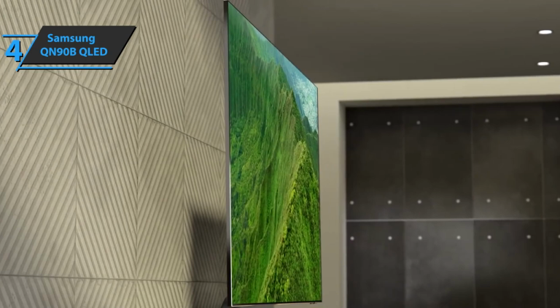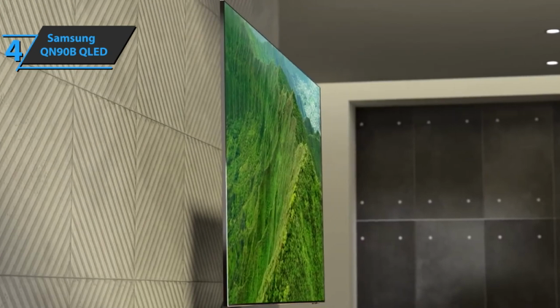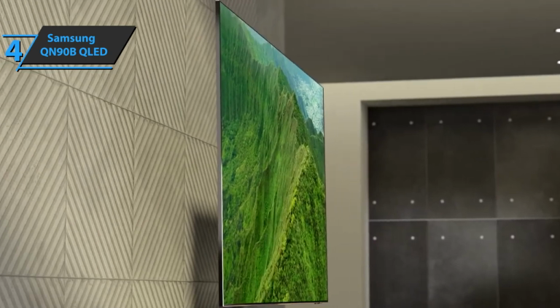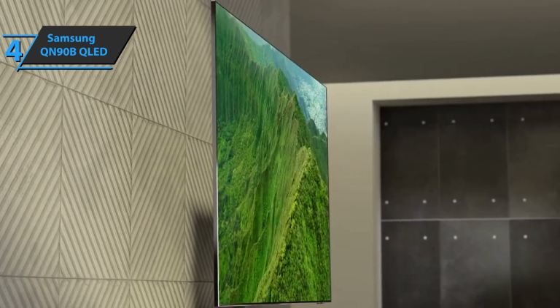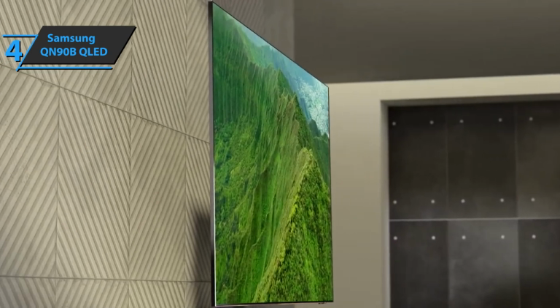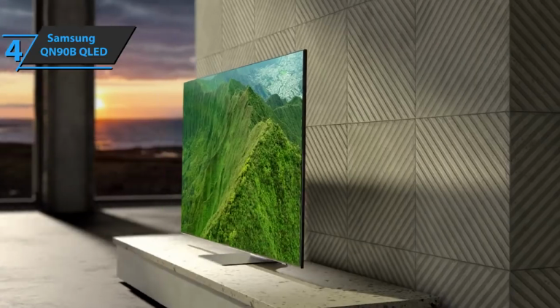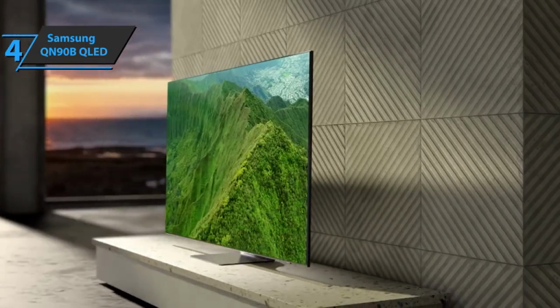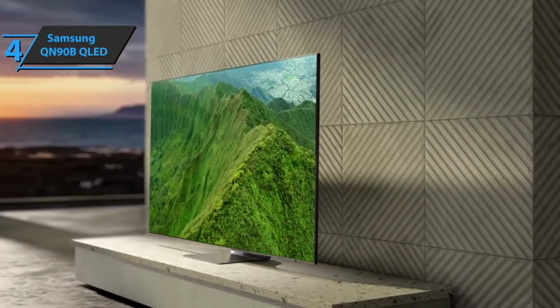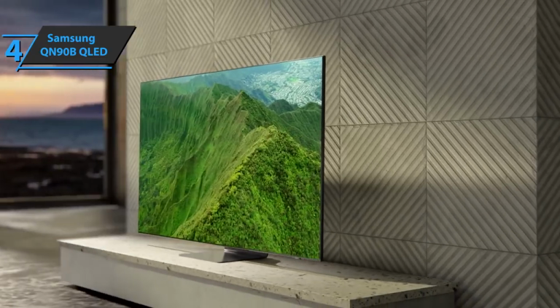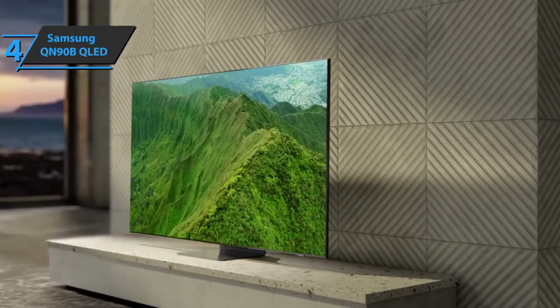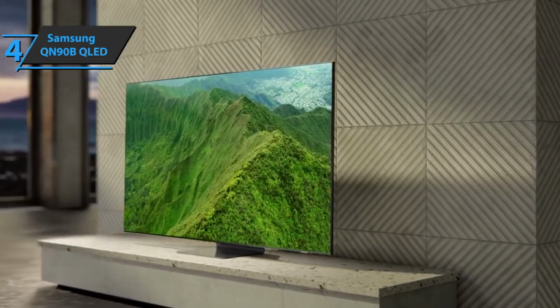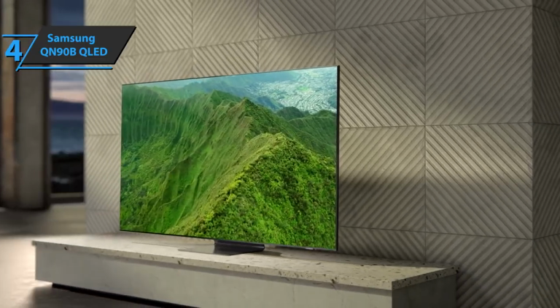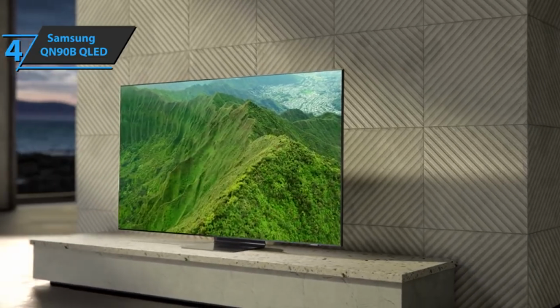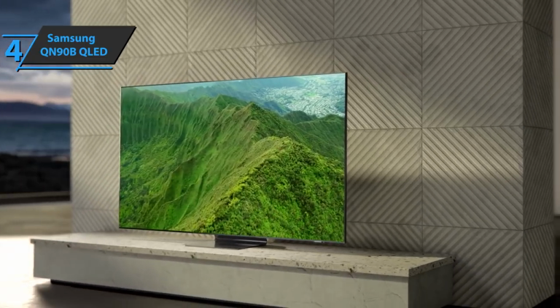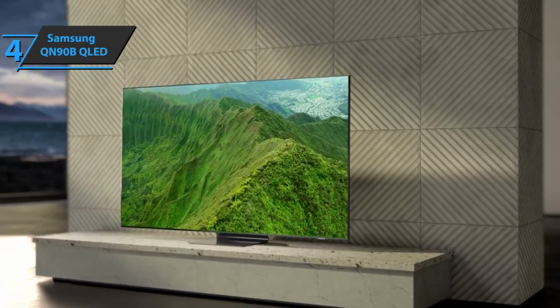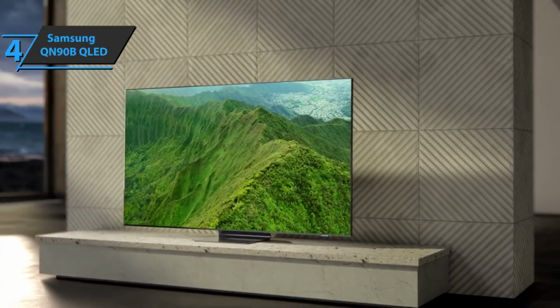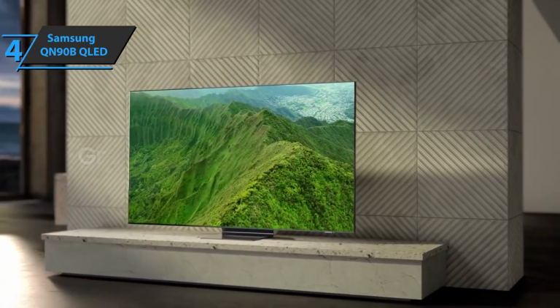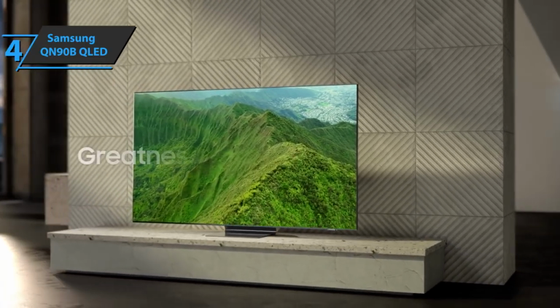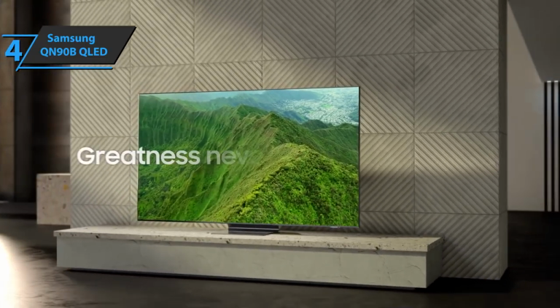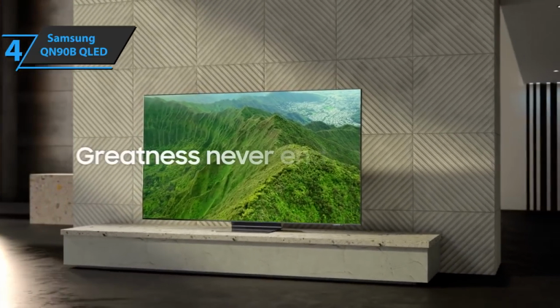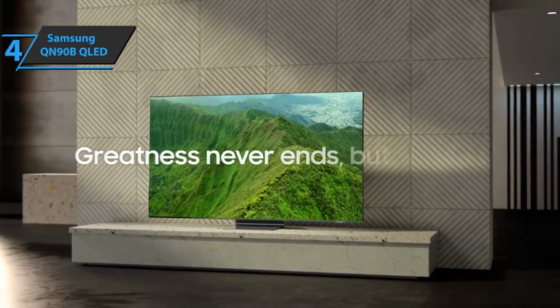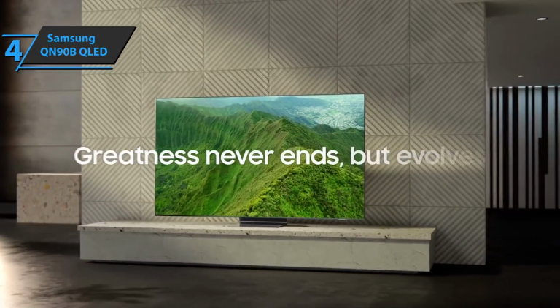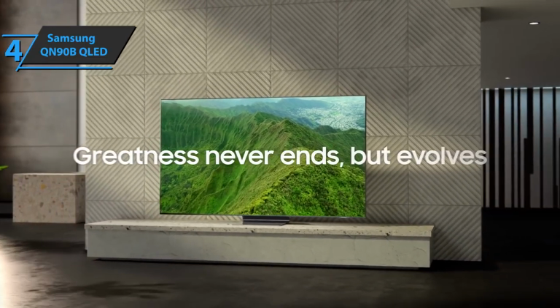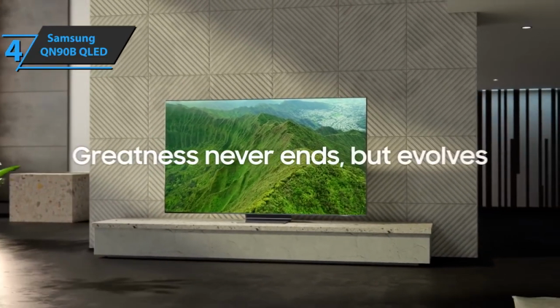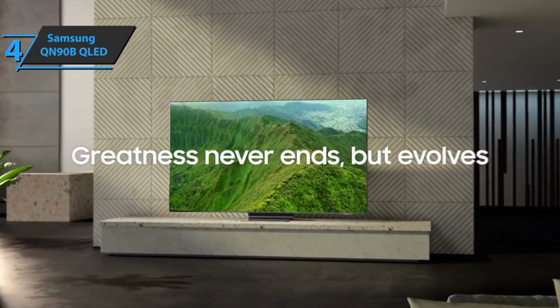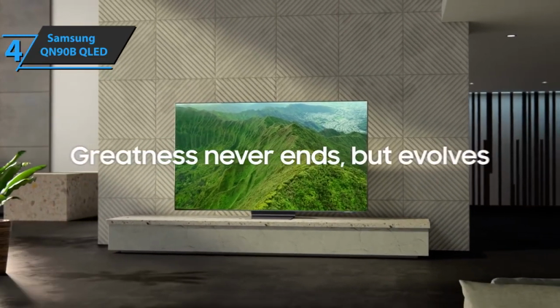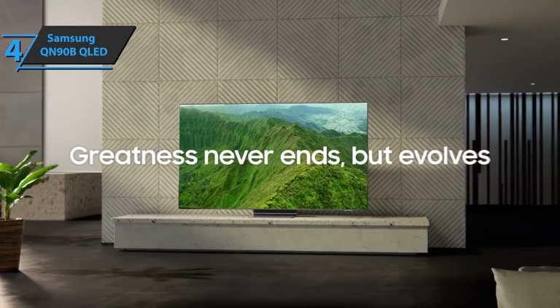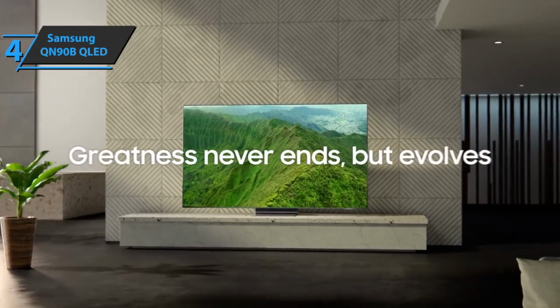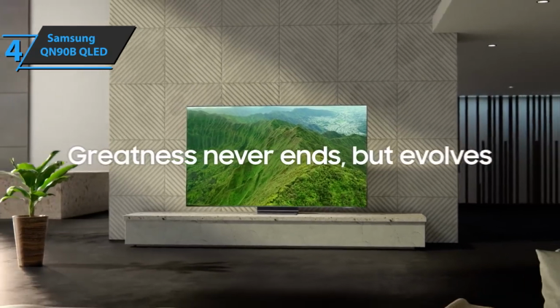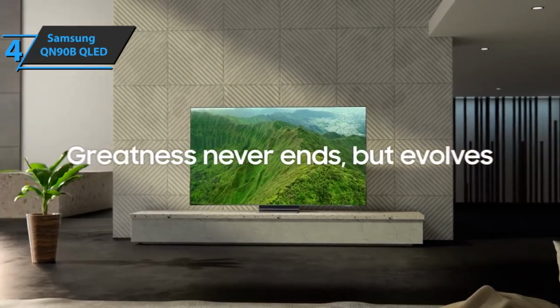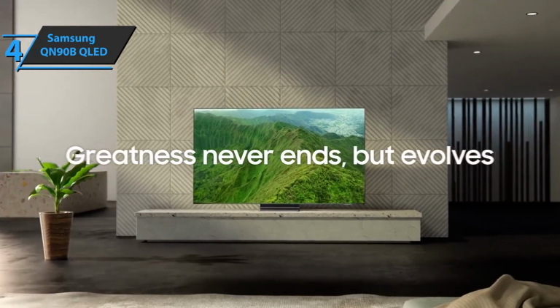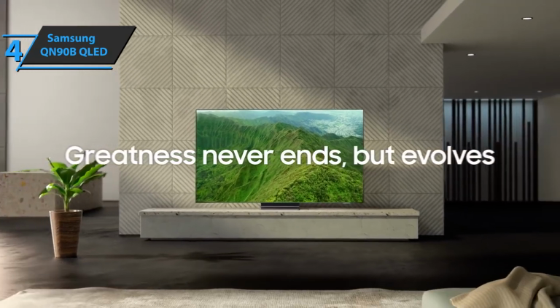In terms of gaming performance, this television offers everything required by new generation consoles. Thumbs up!